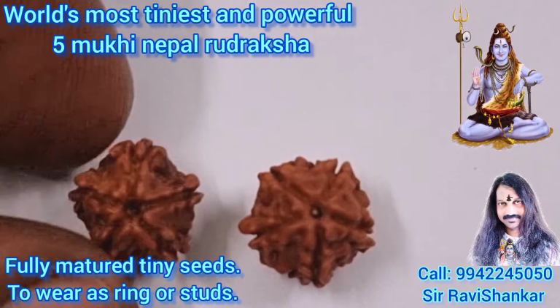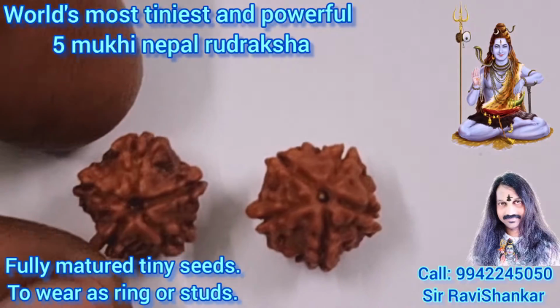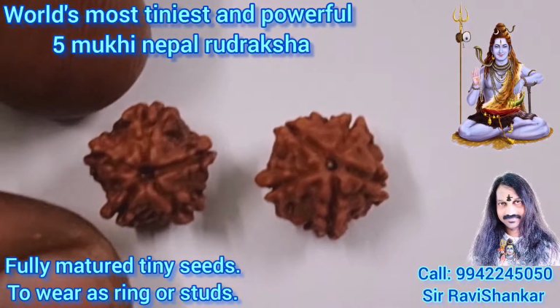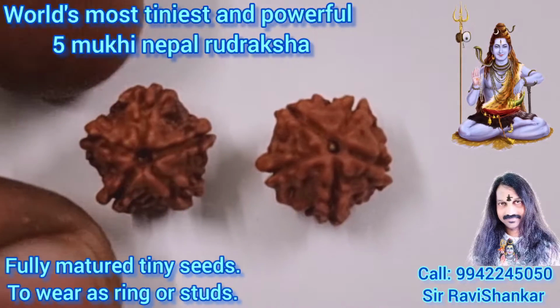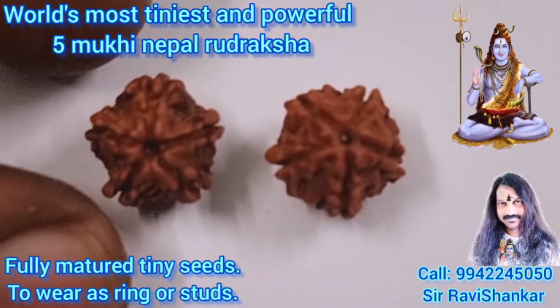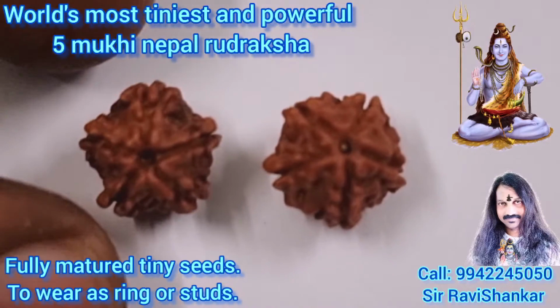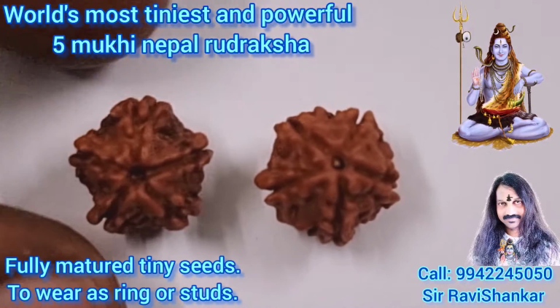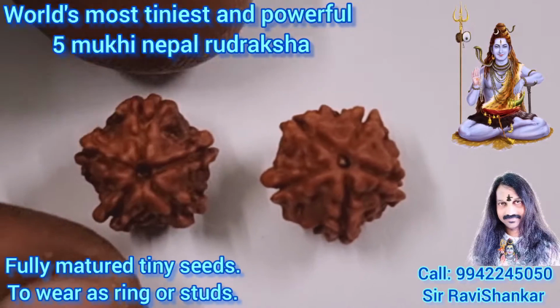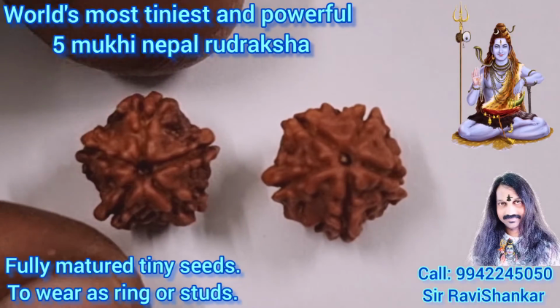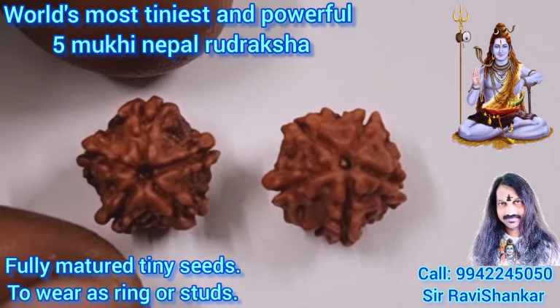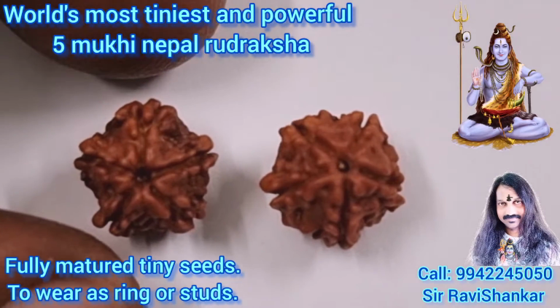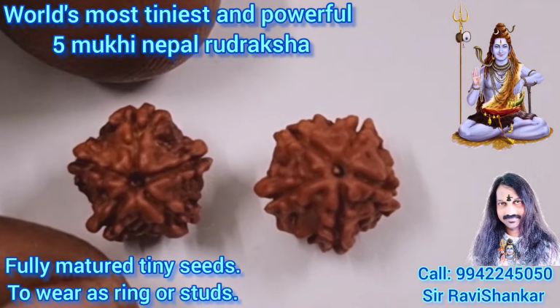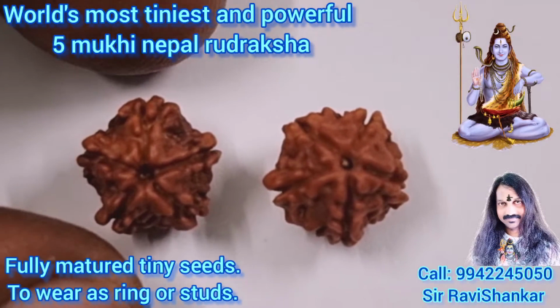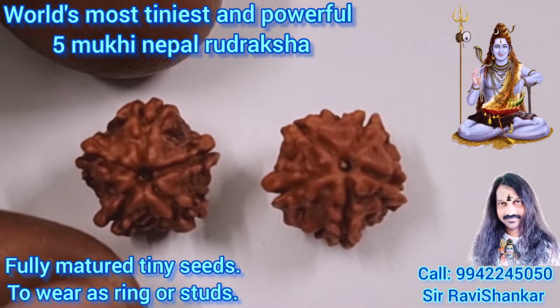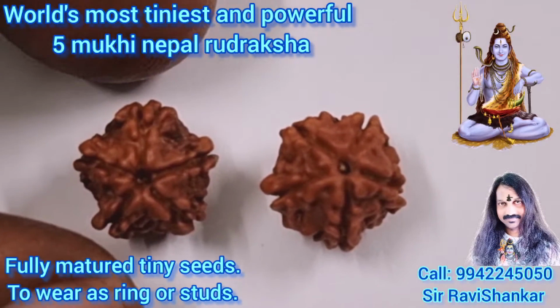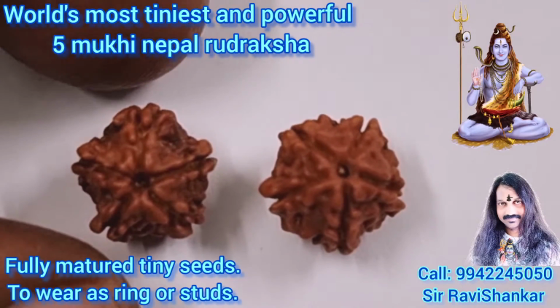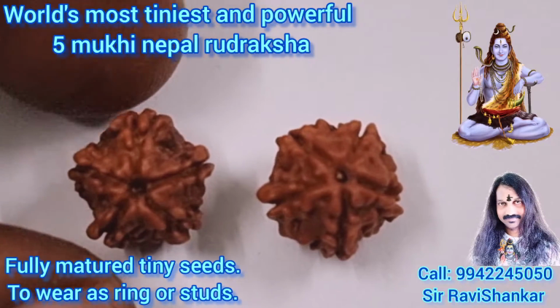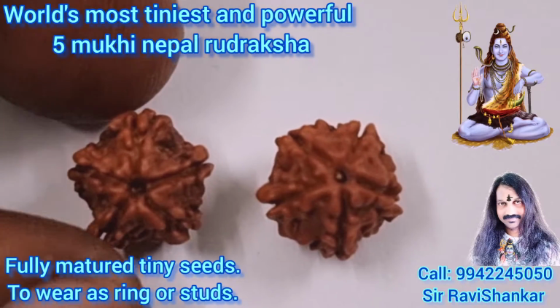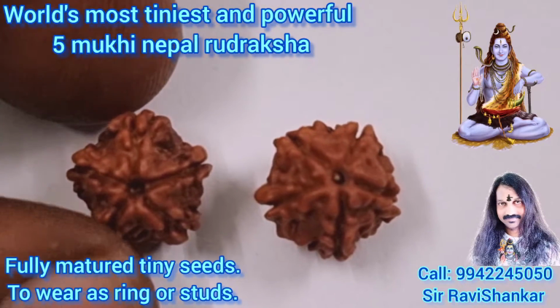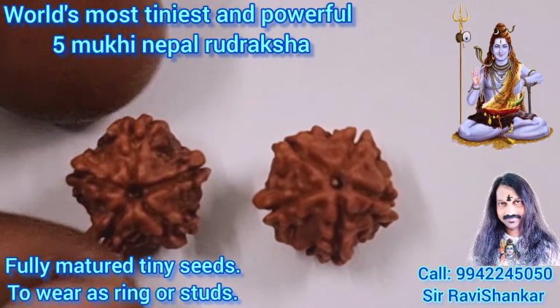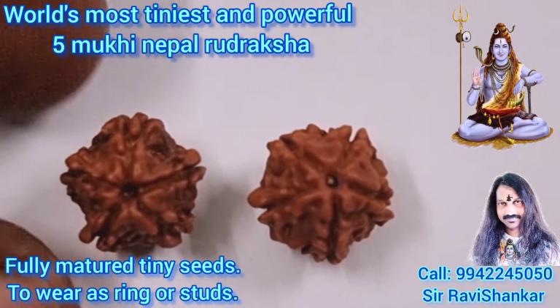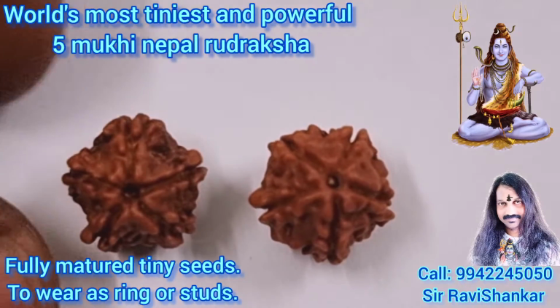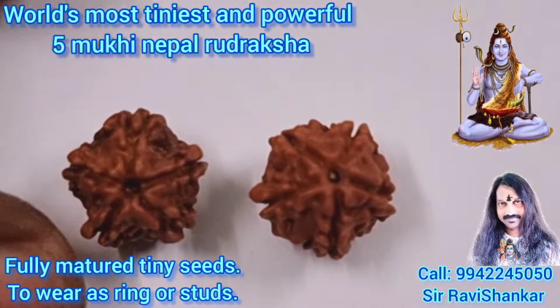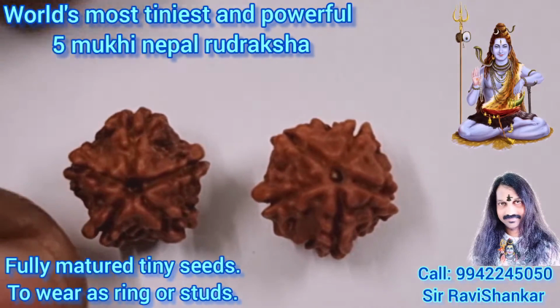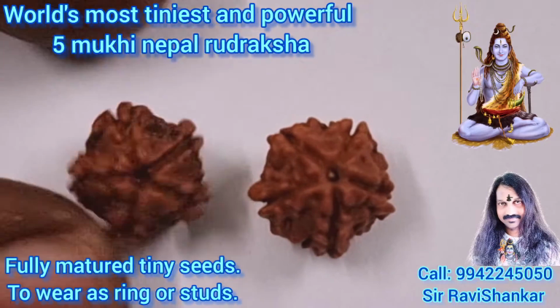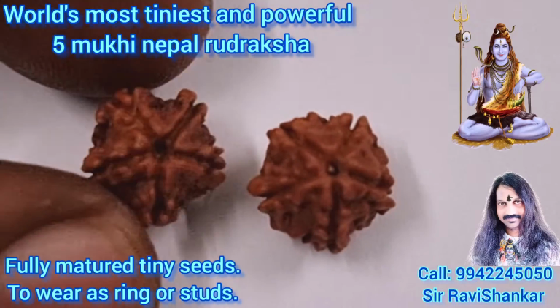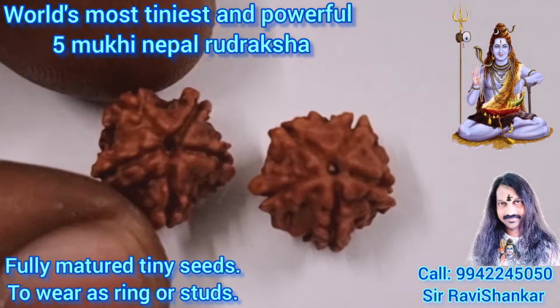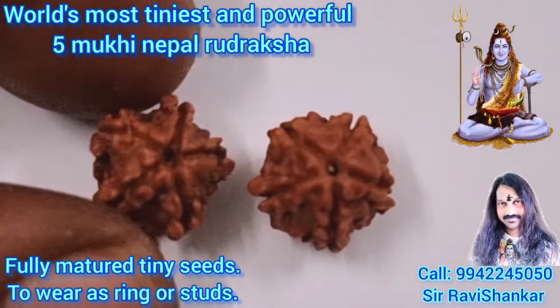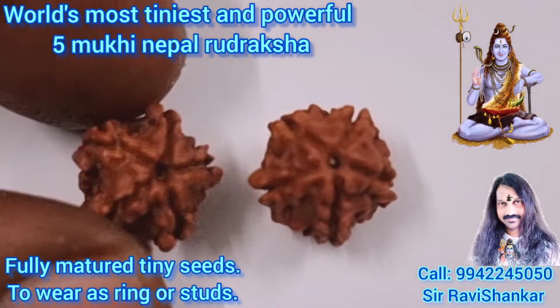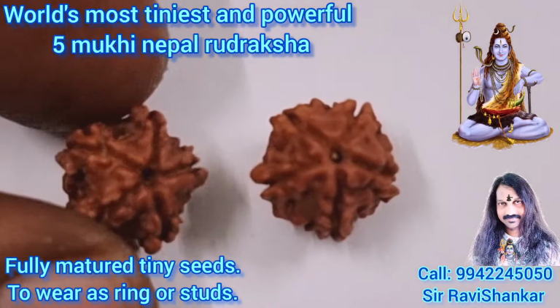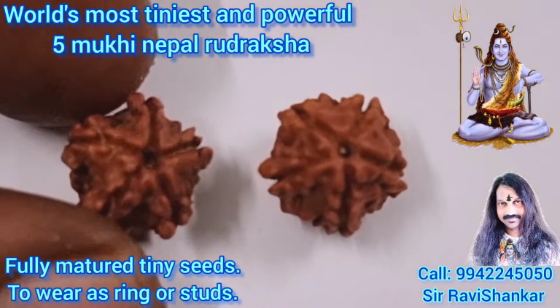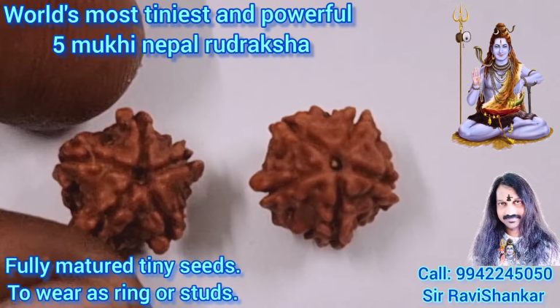Om Namah Shivaya. Om Namah Shivaya. Om Namah Shivaya.